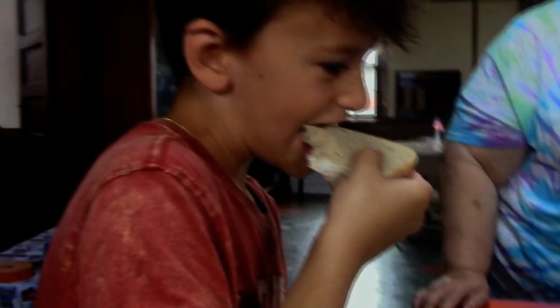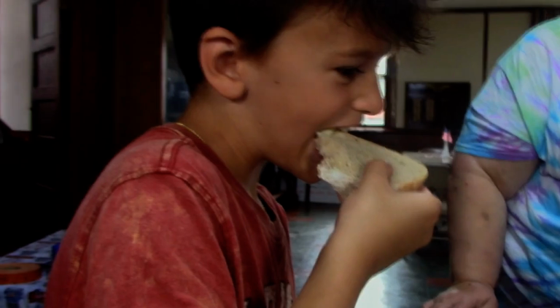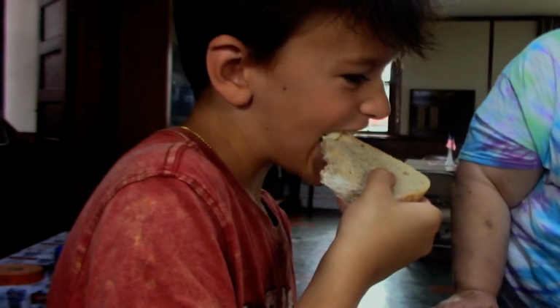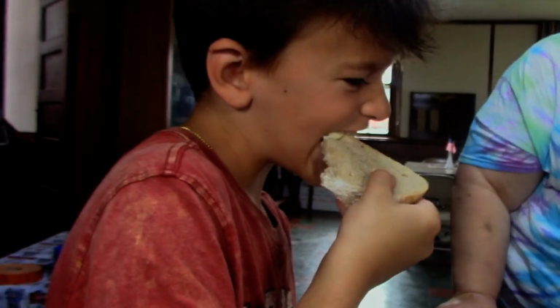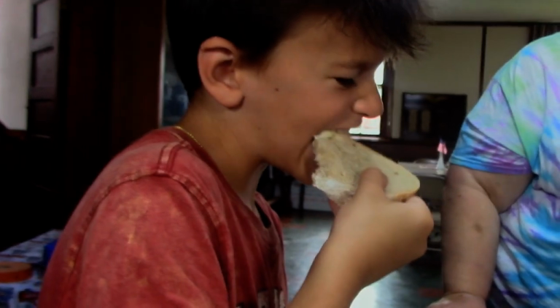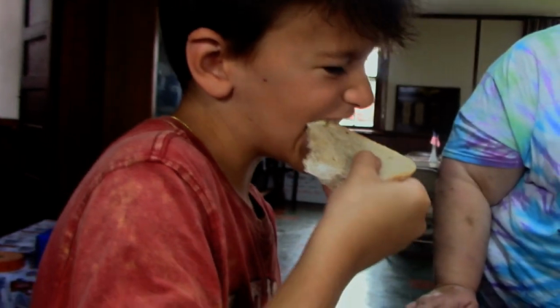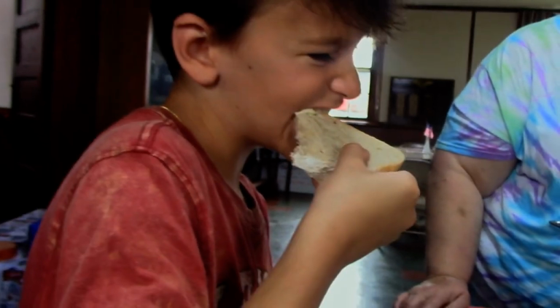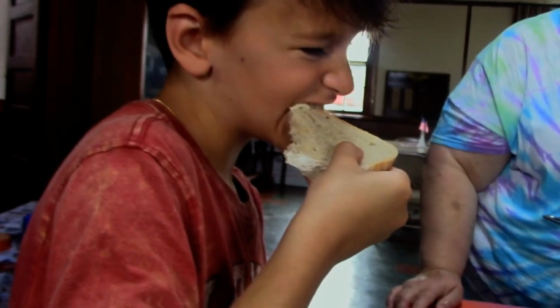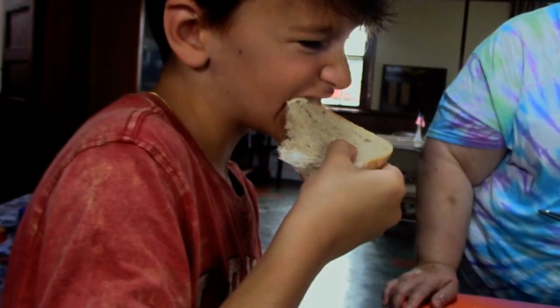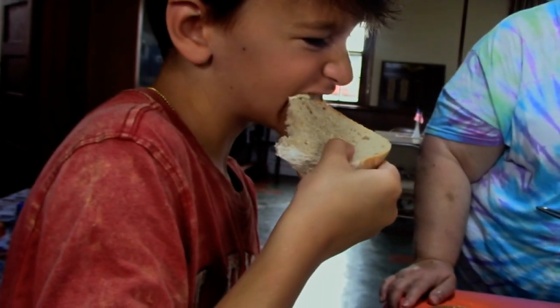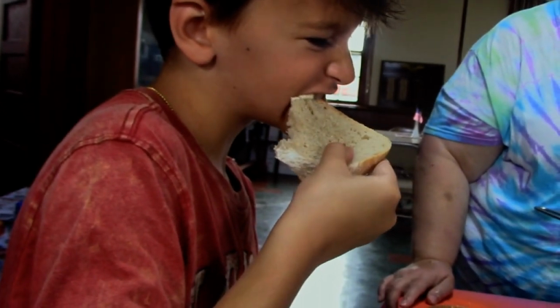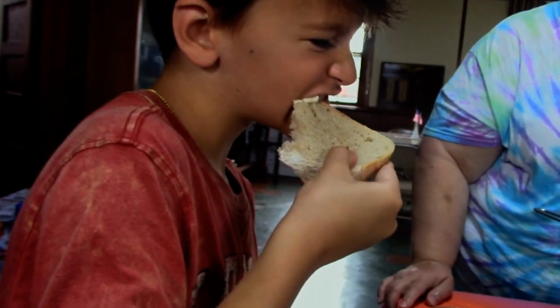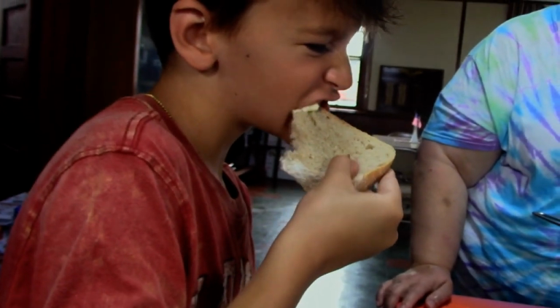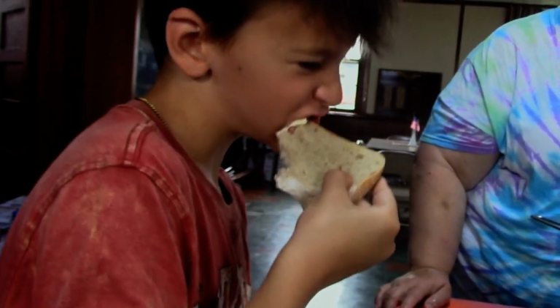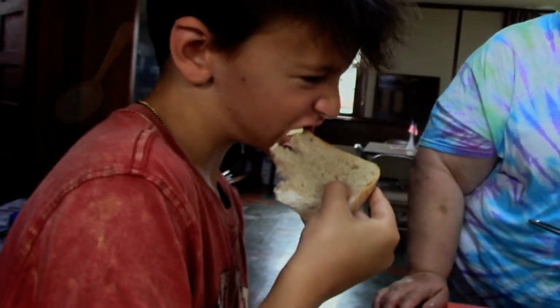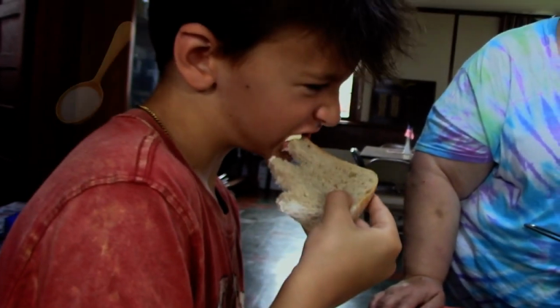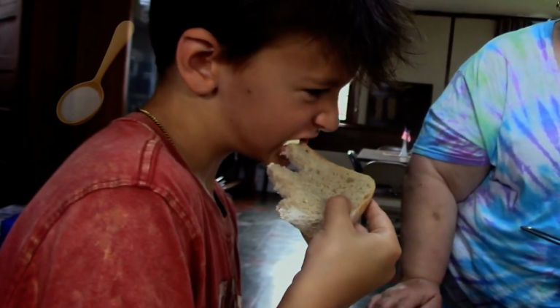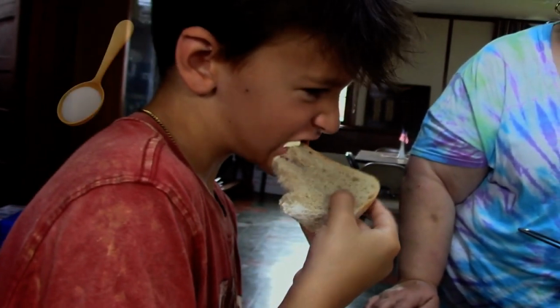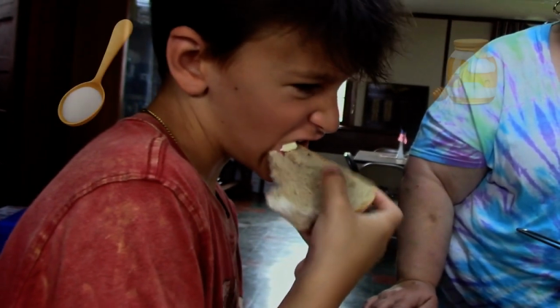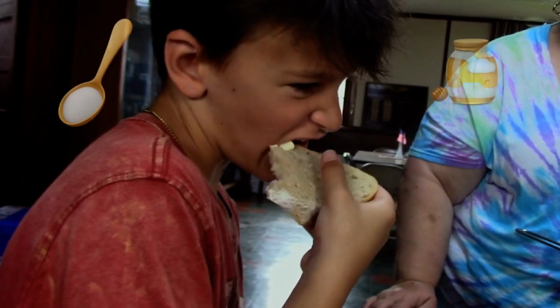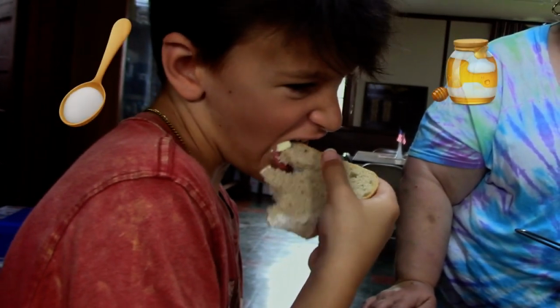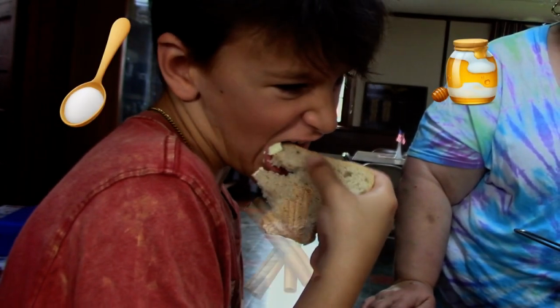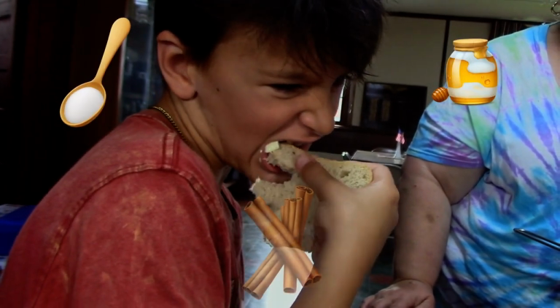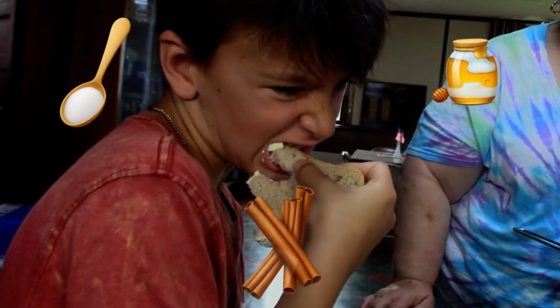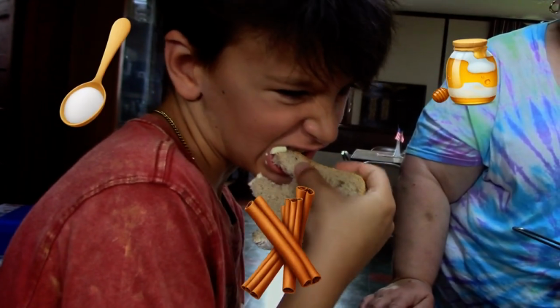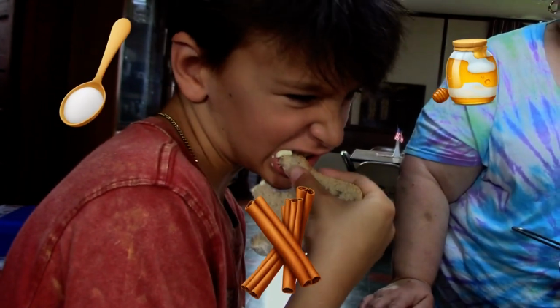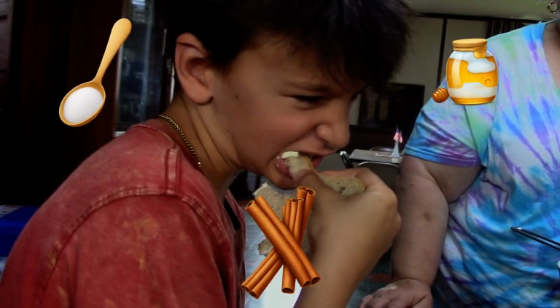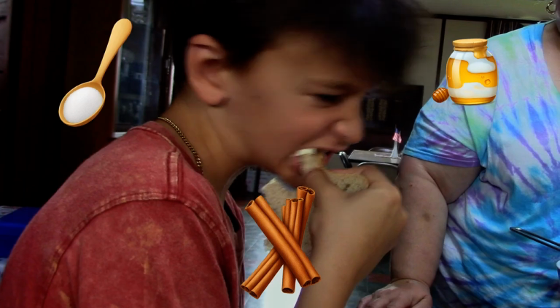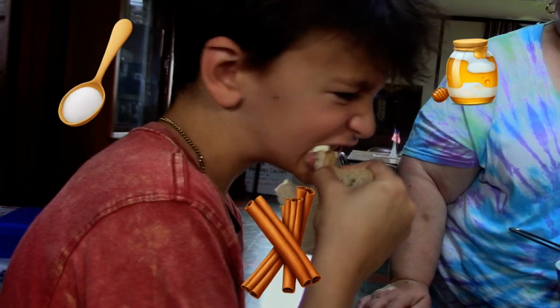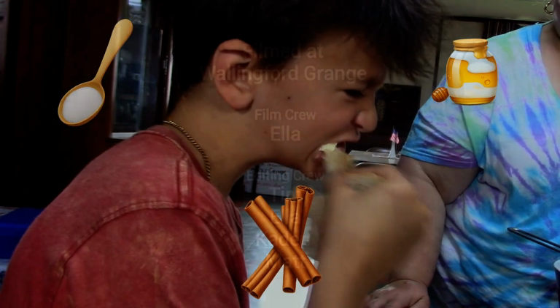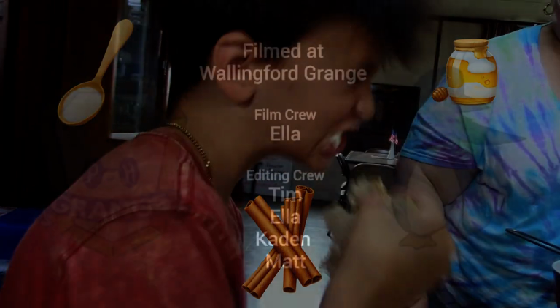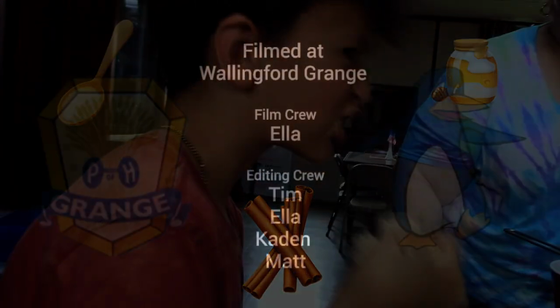To spice things up, you could add things like salt, honey, or cinnamon to give your butter an extra flavor.